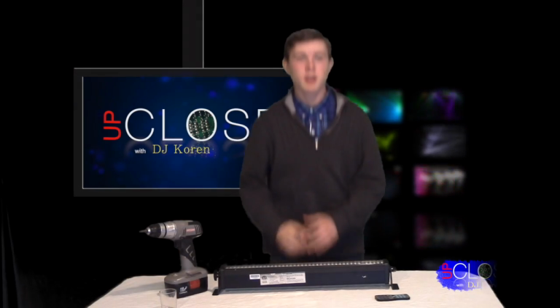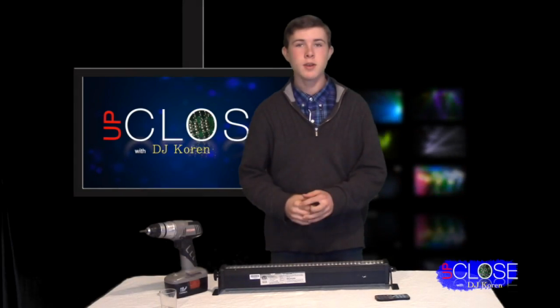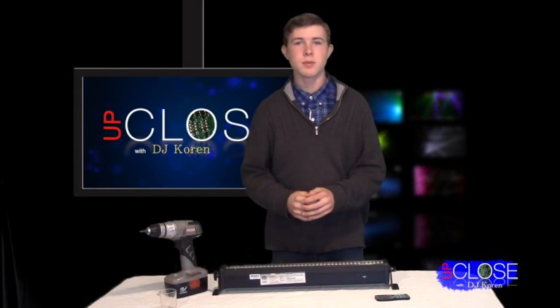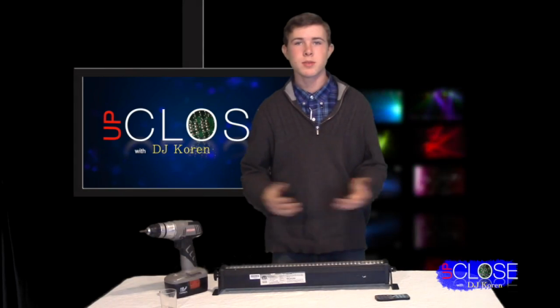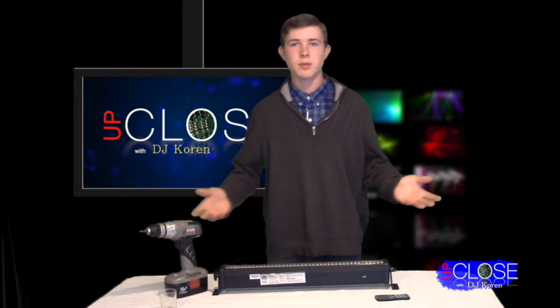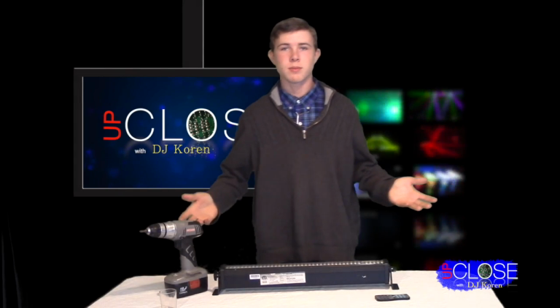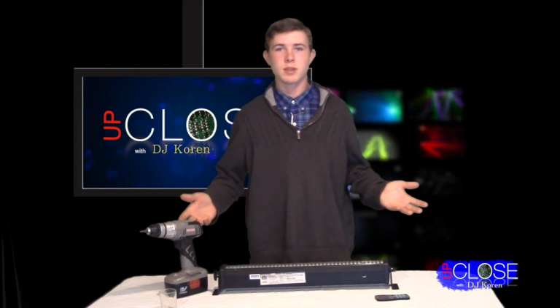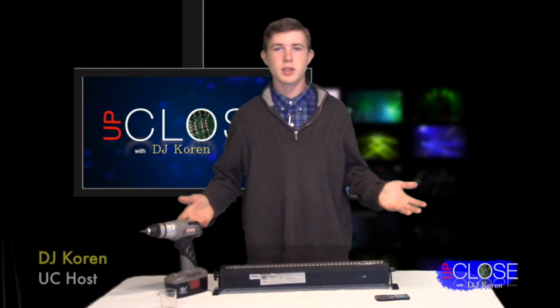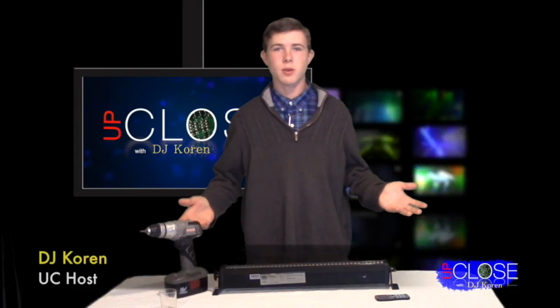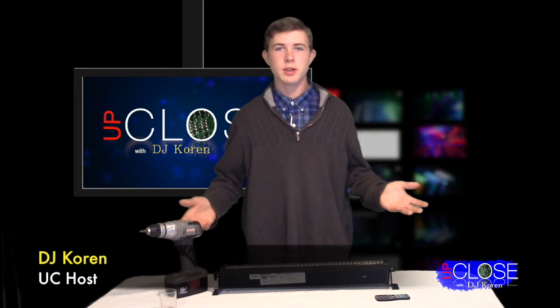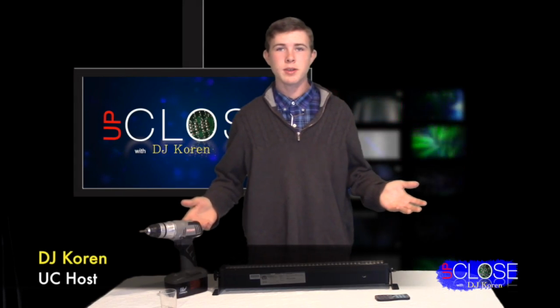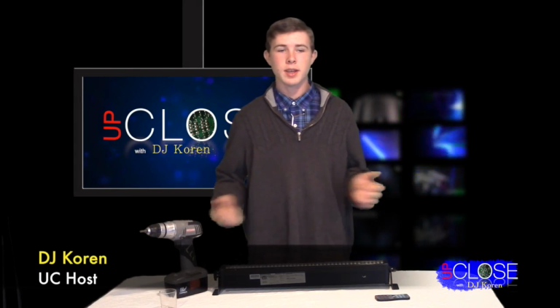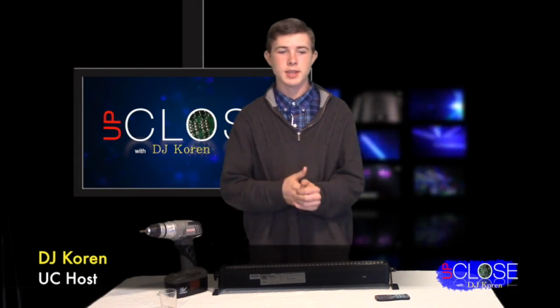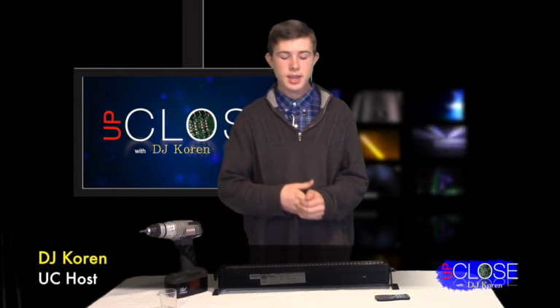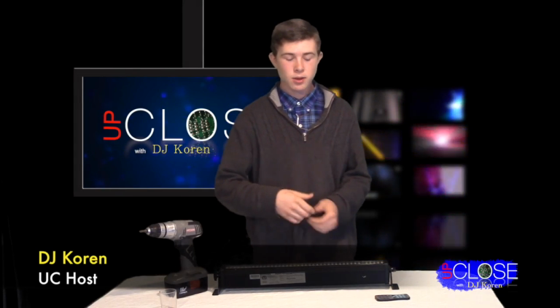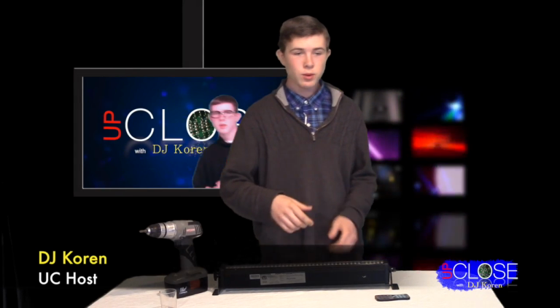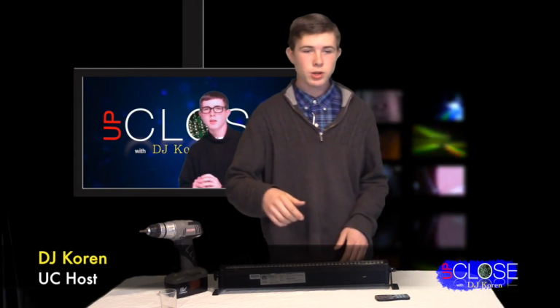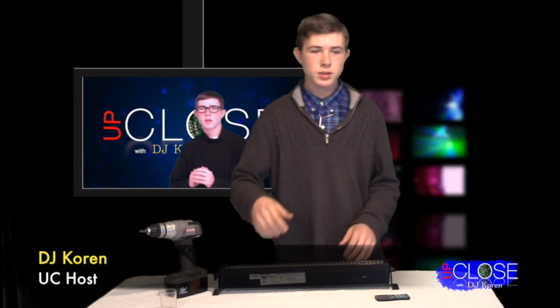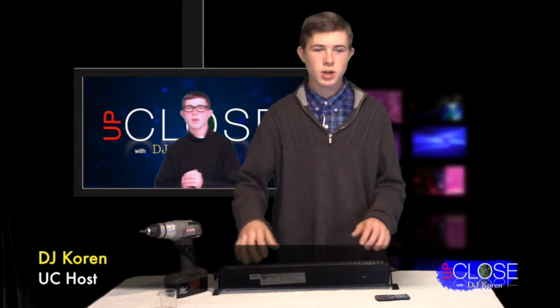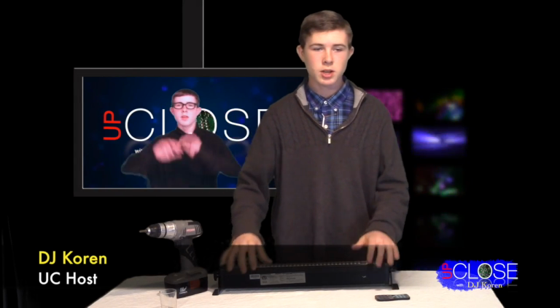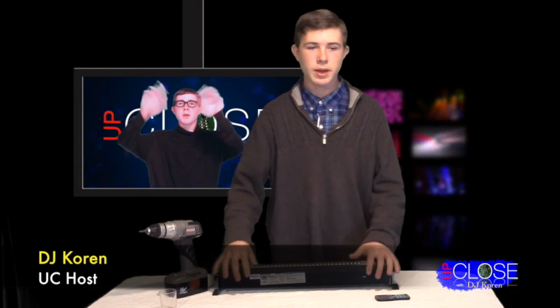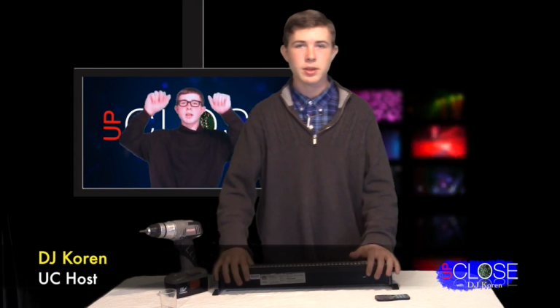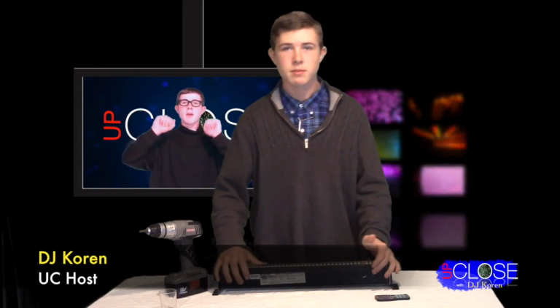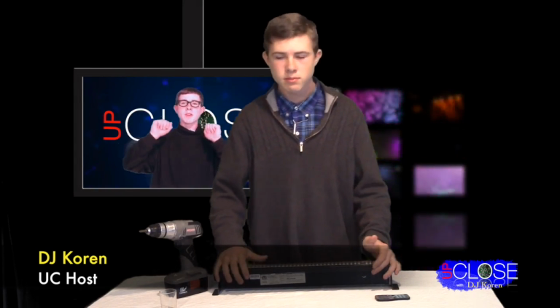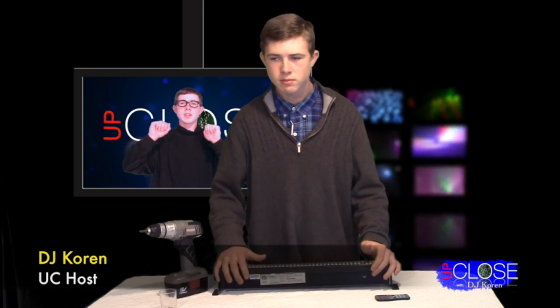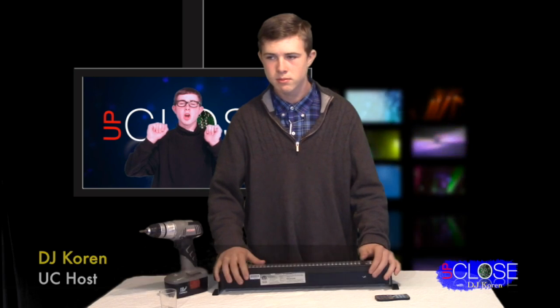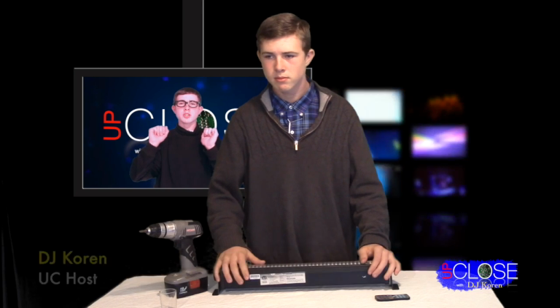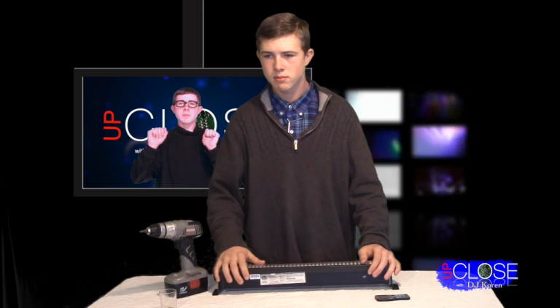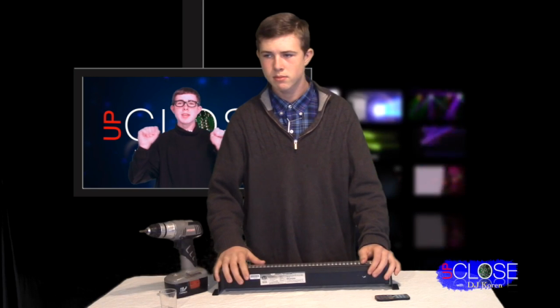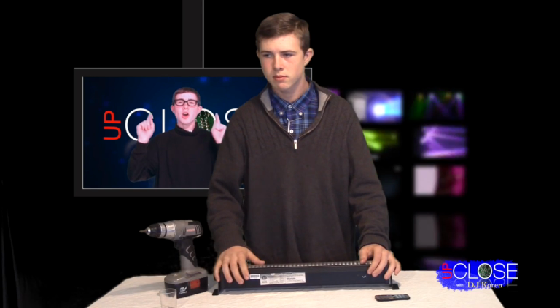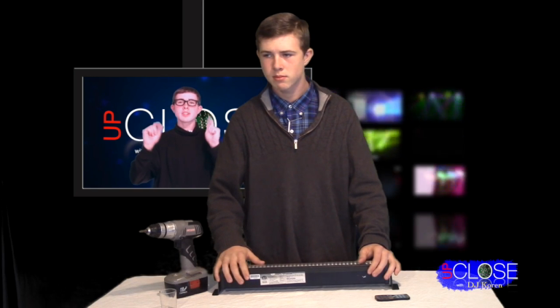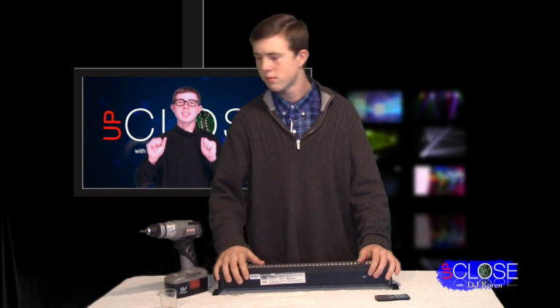Hello, so DJ Korn here and today we are going to talk about the Mega Bar 50 RGB RC.